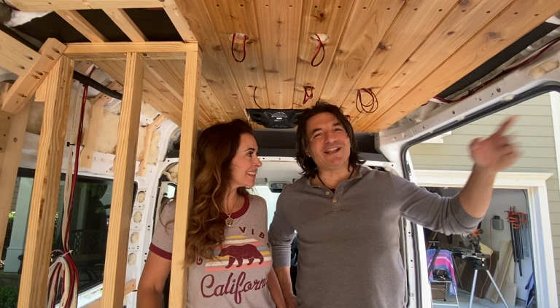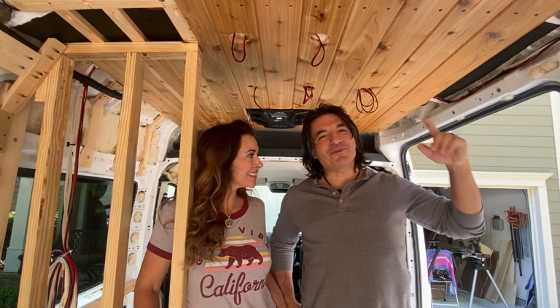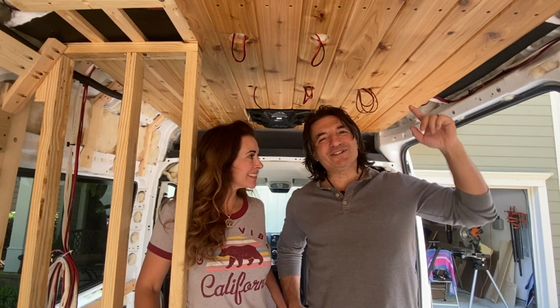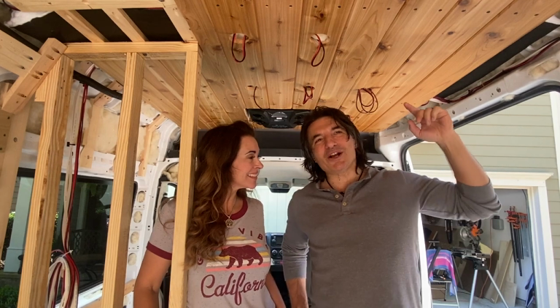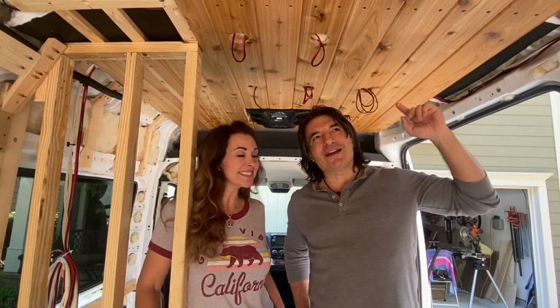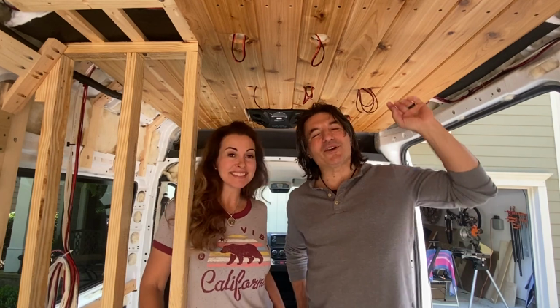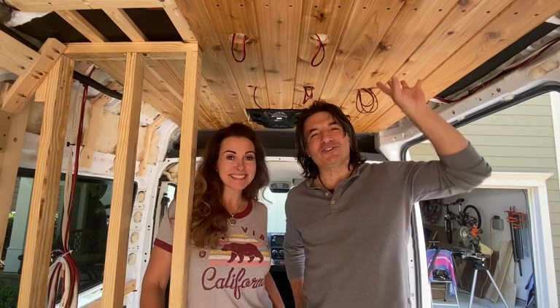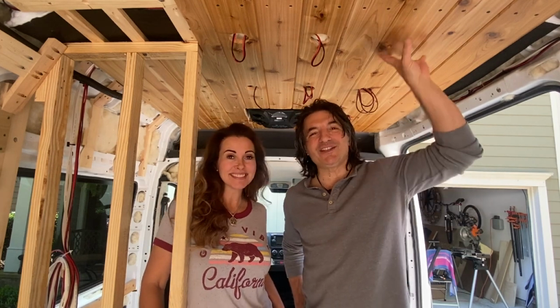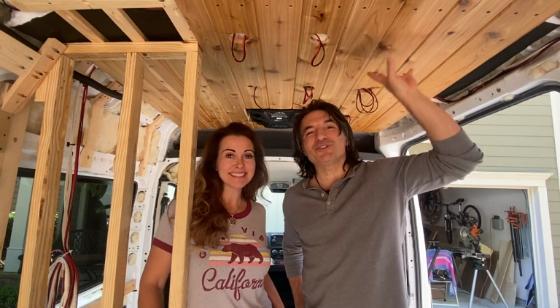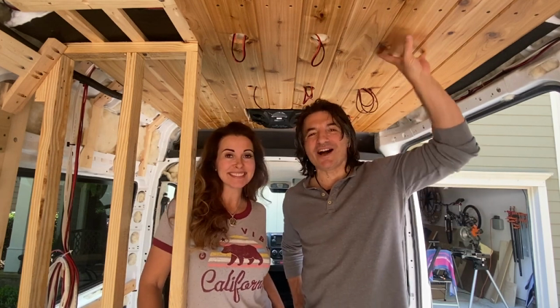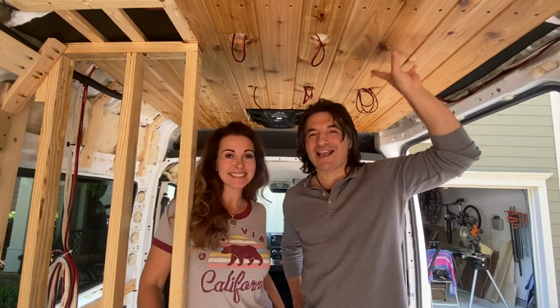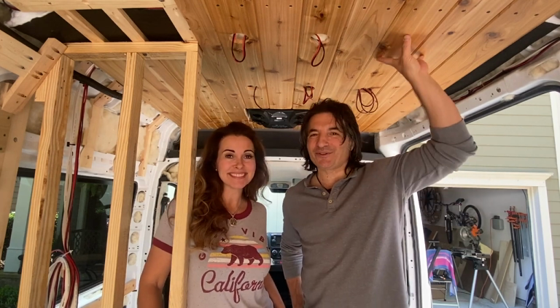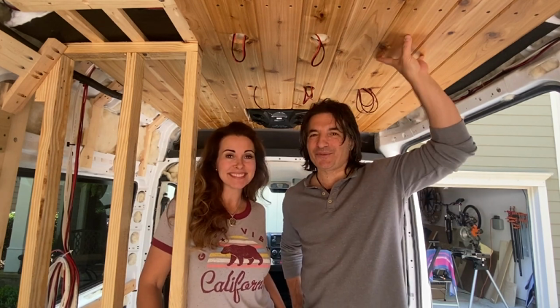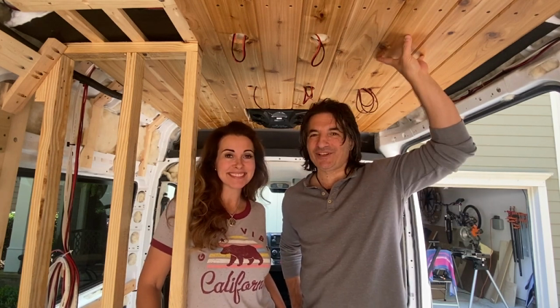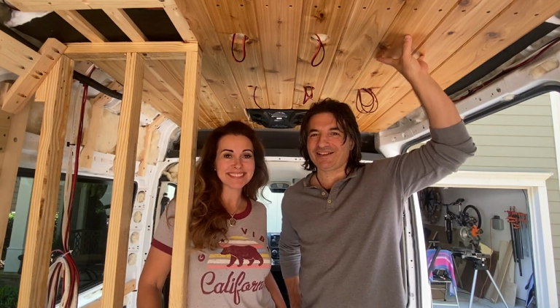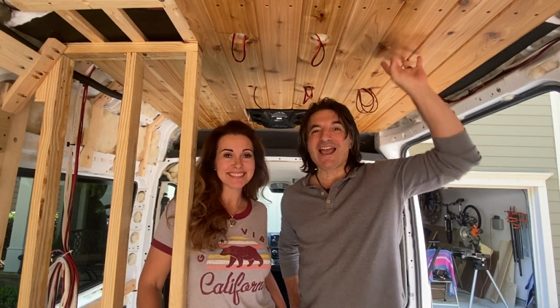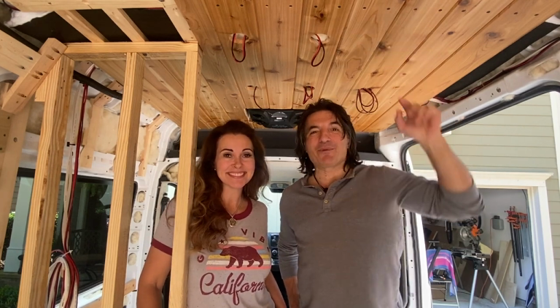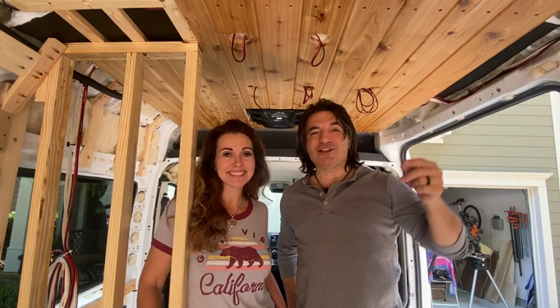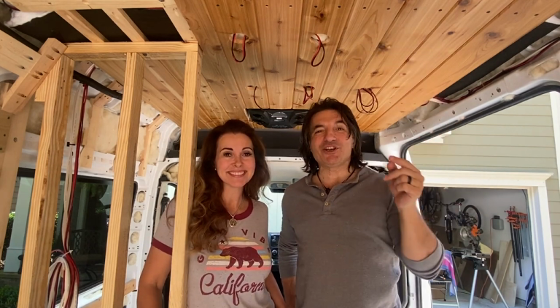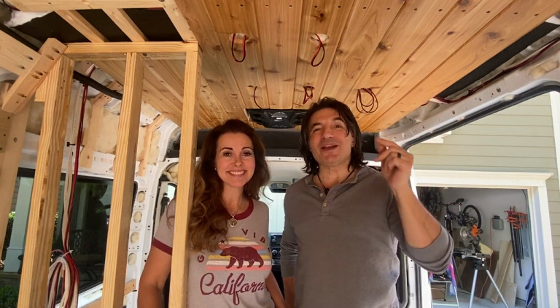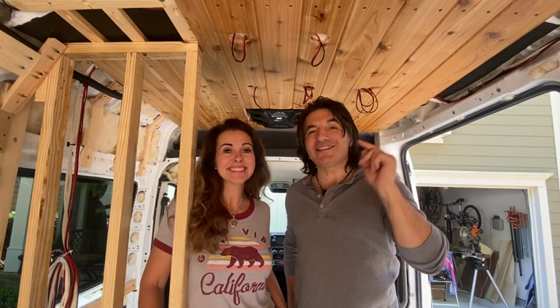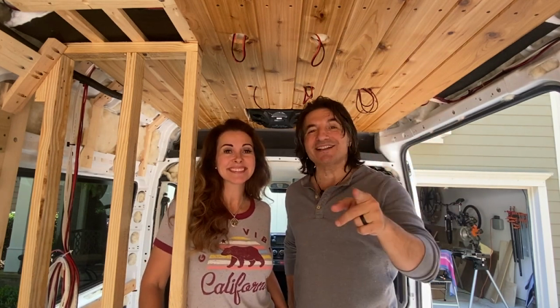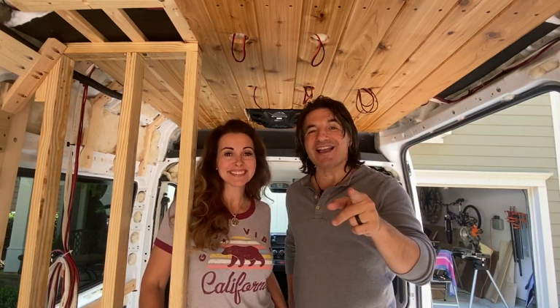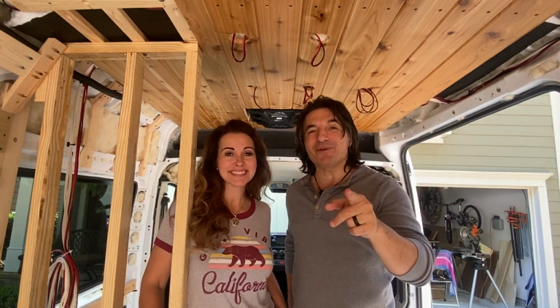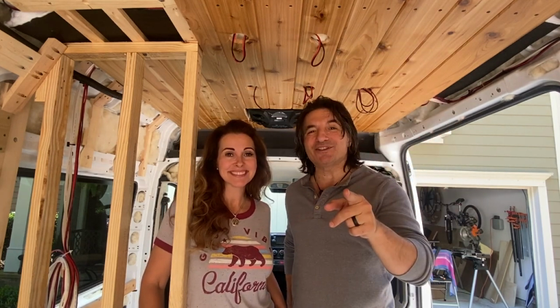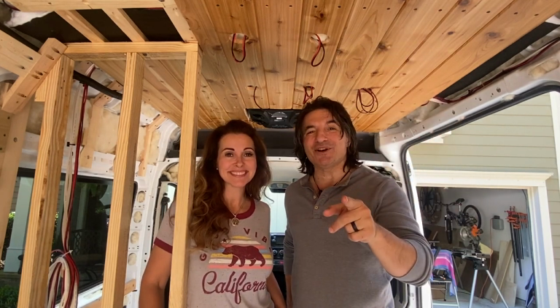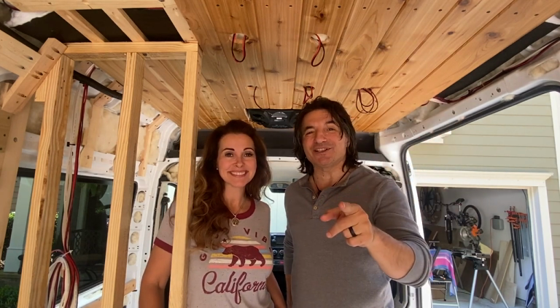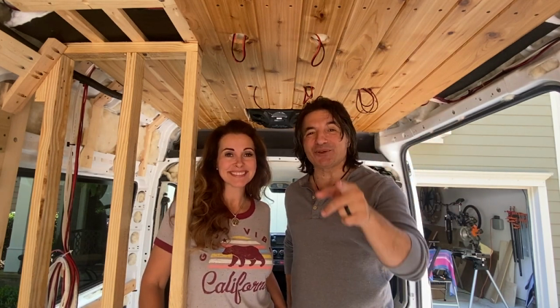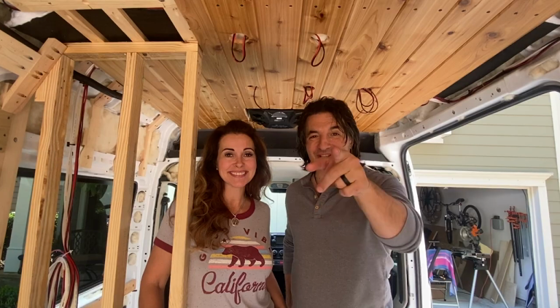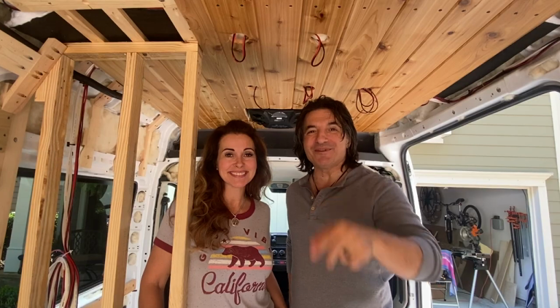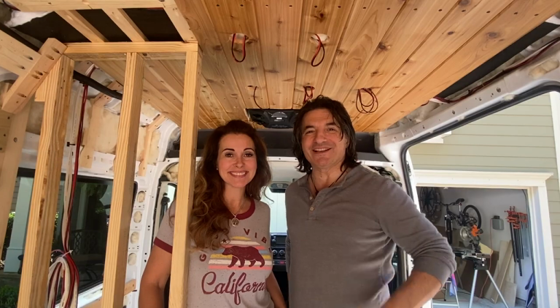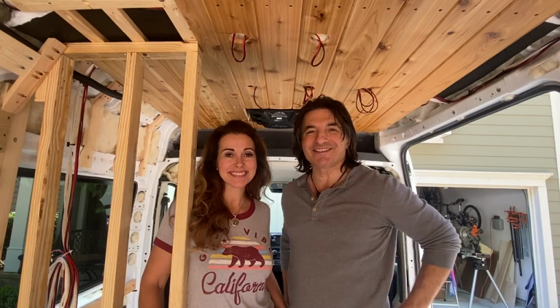Today we're going to talk about our cedar tongue and groove ceiling and we're going to show you exactly how we installed it, so stay with us.